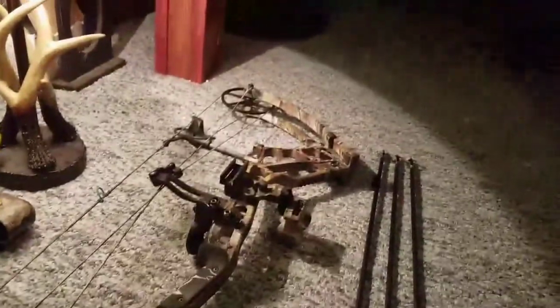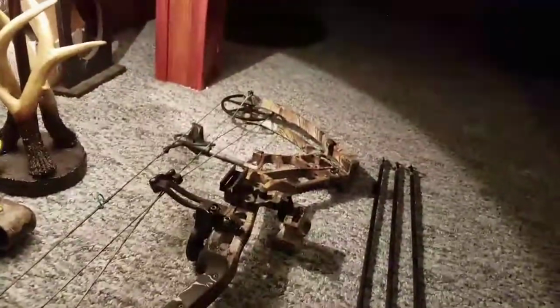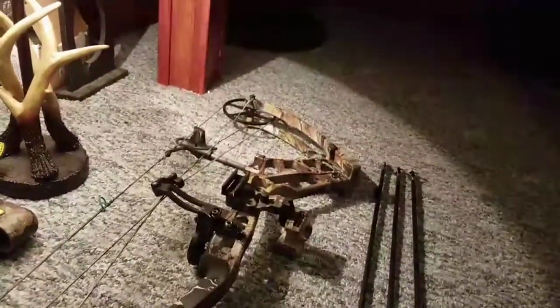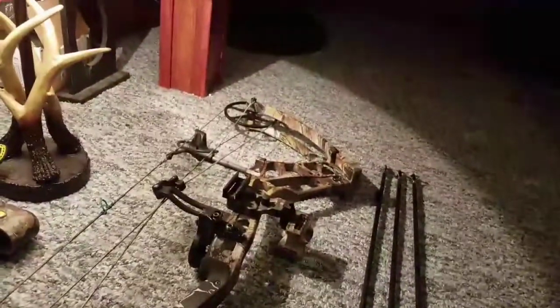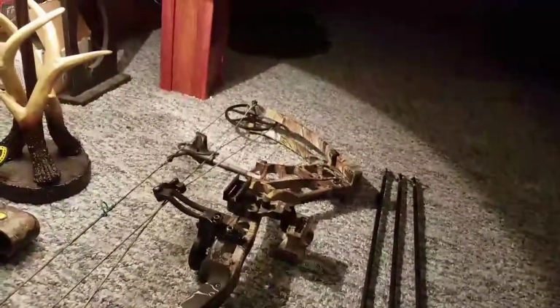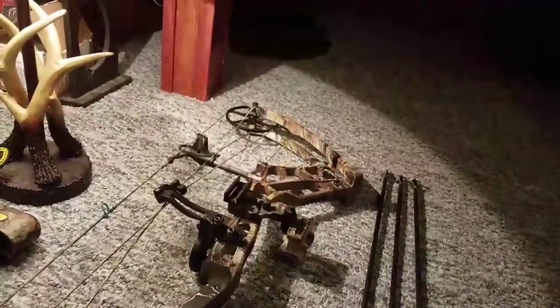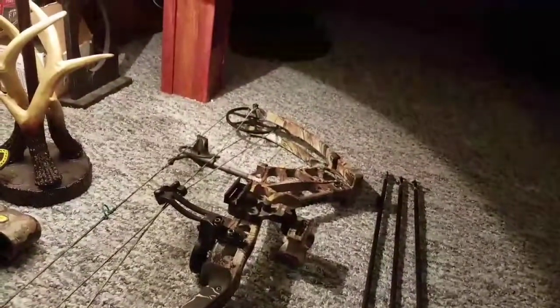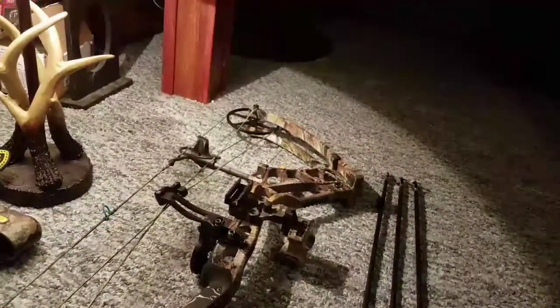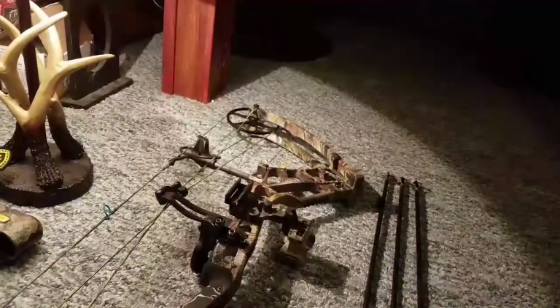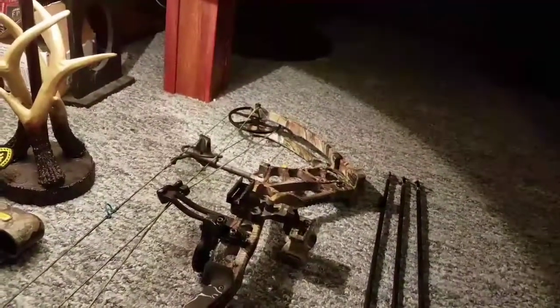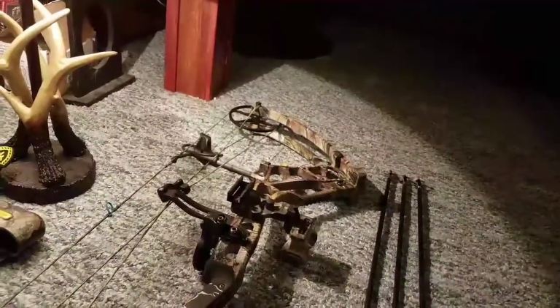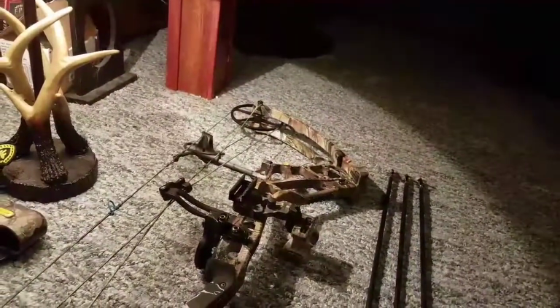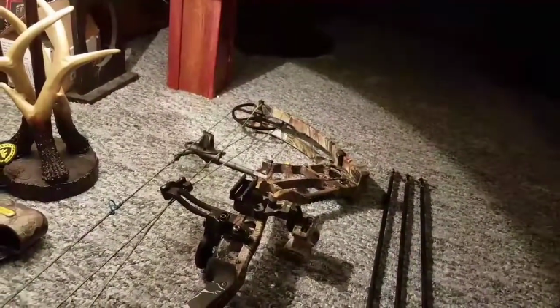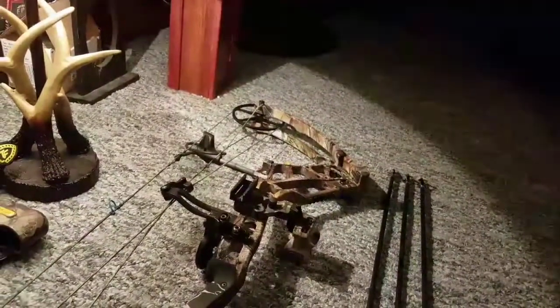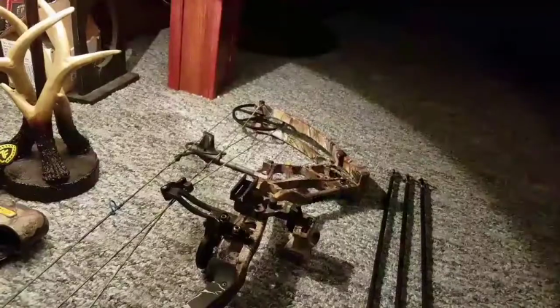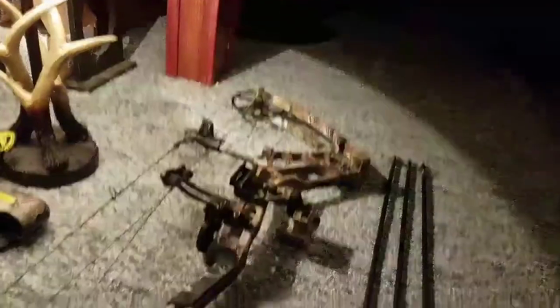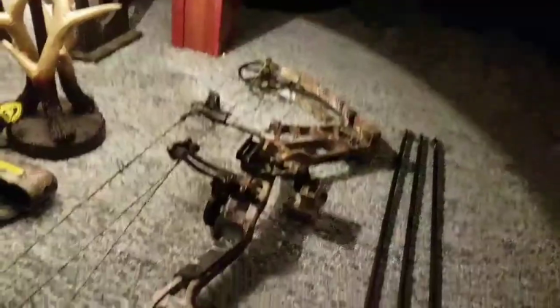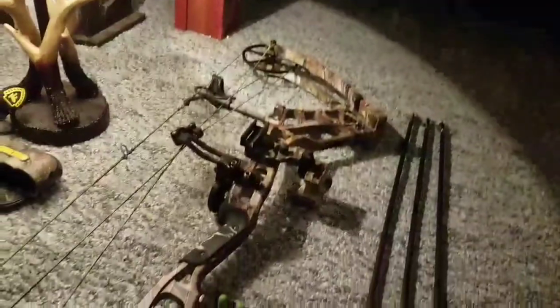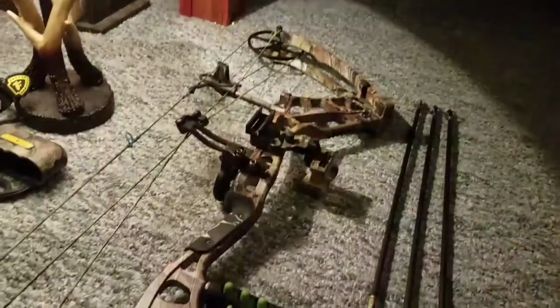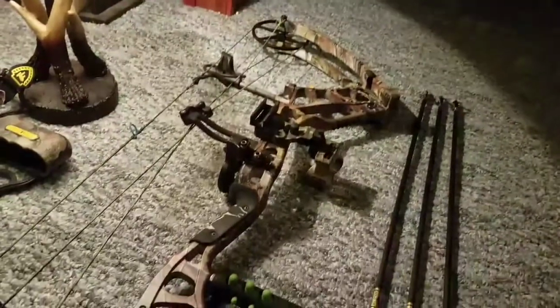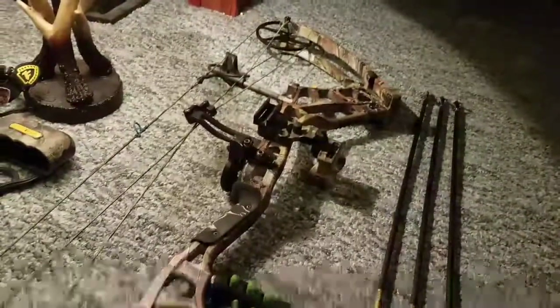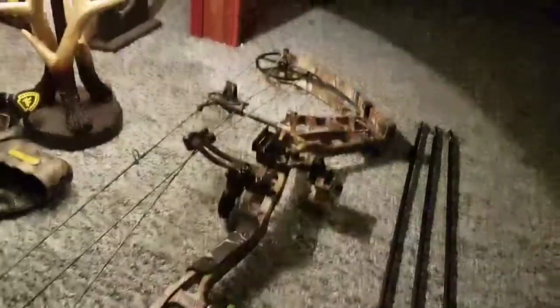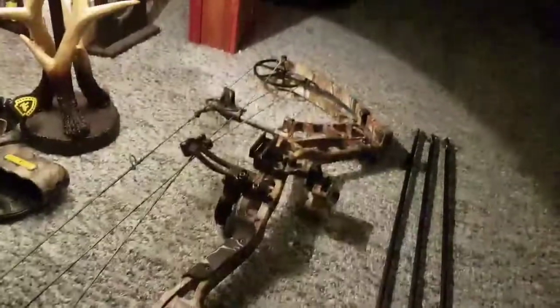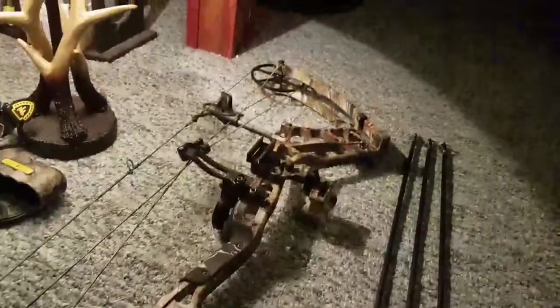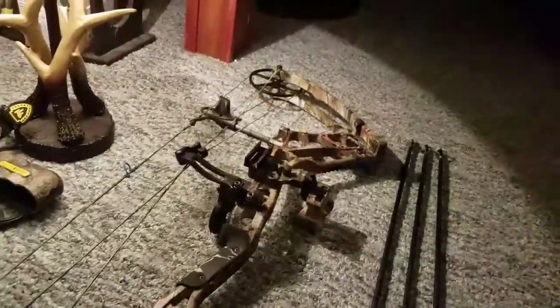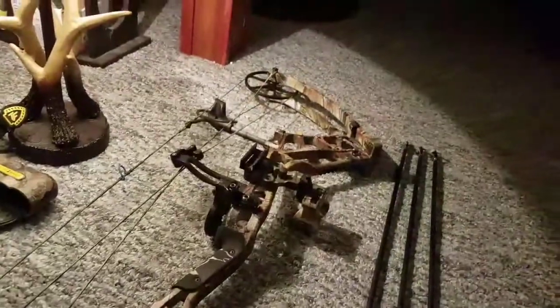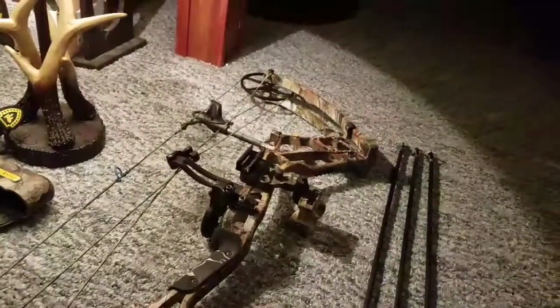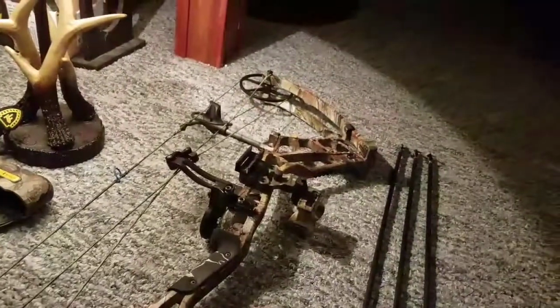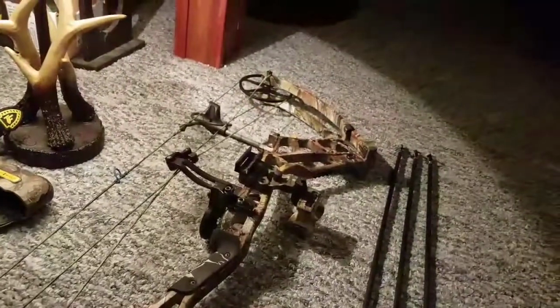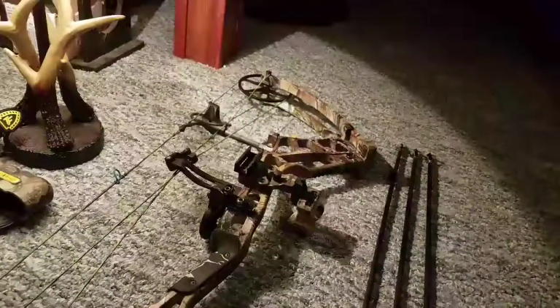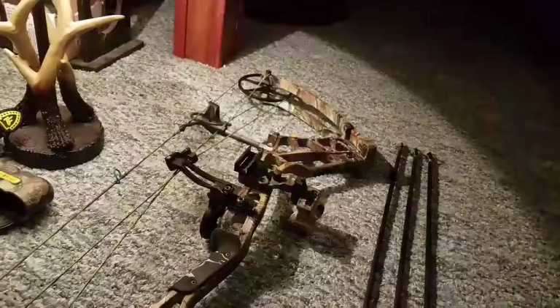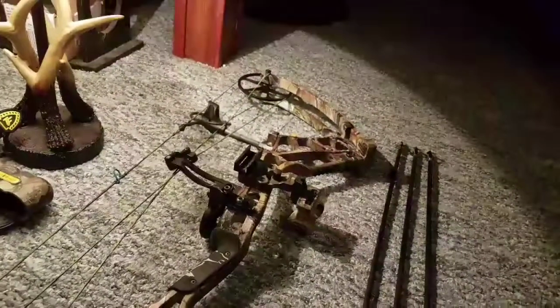I didn't mention last year — this is a single cam bow, if anybody cares.